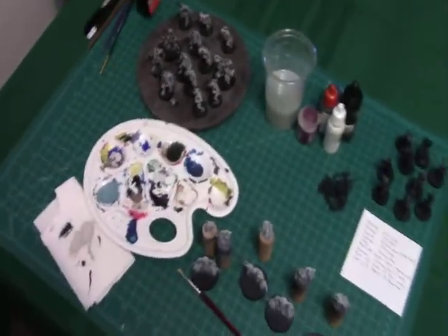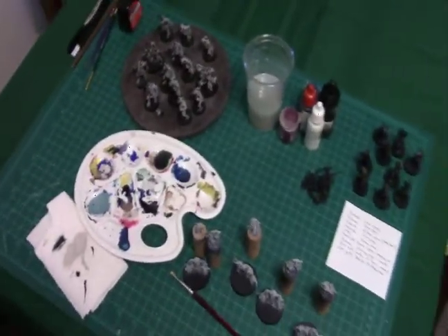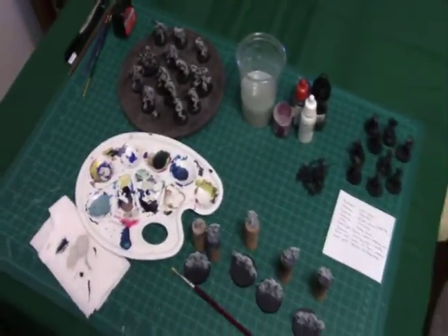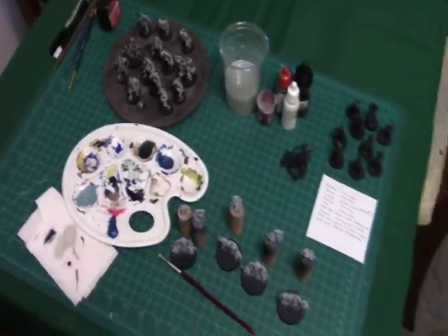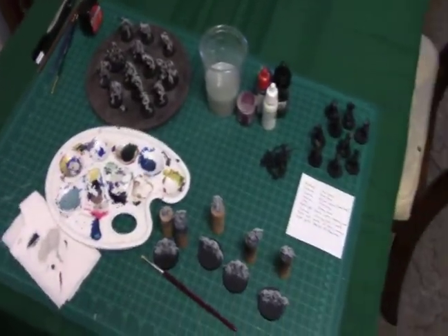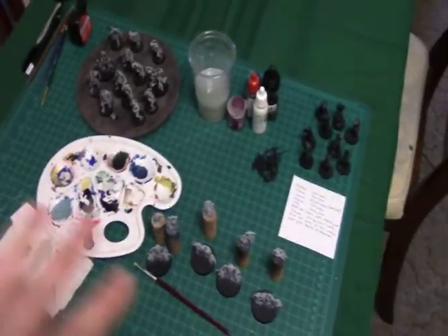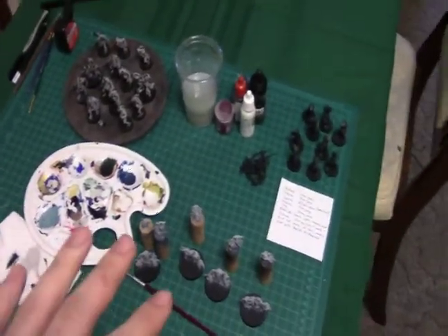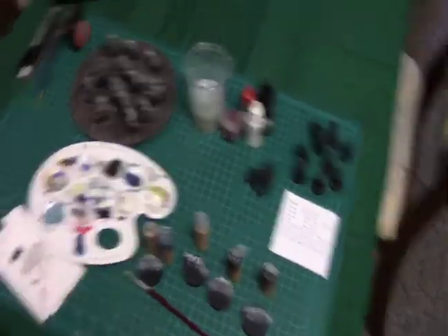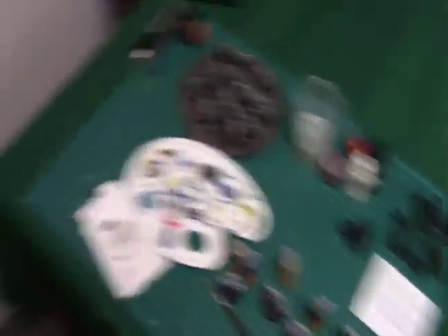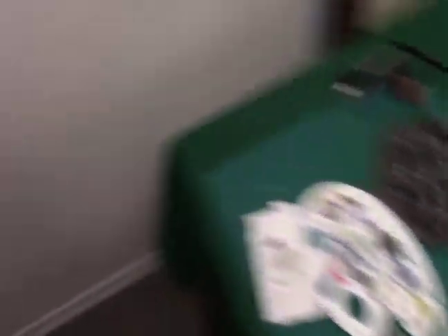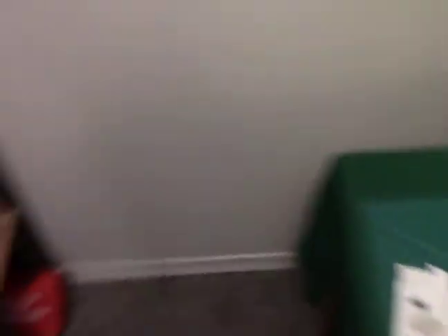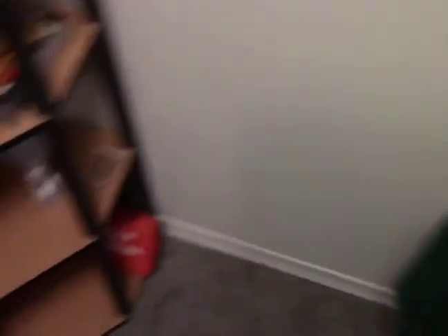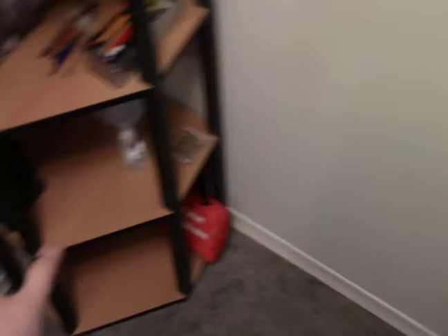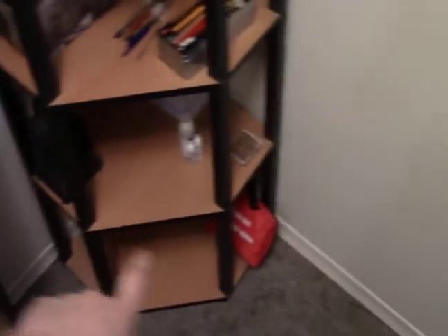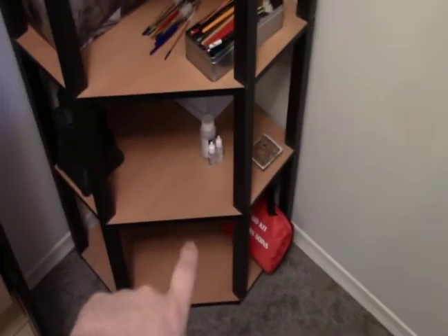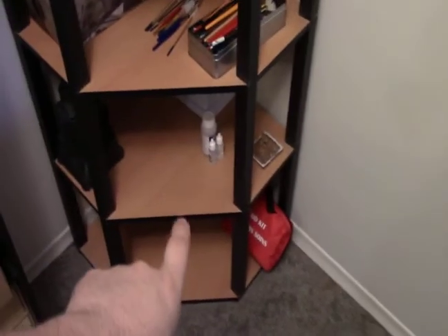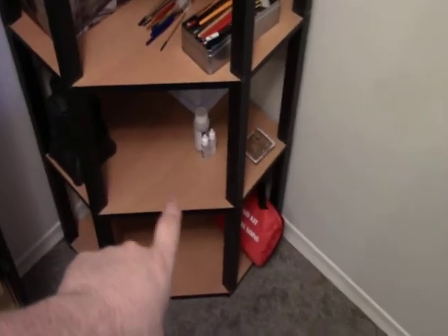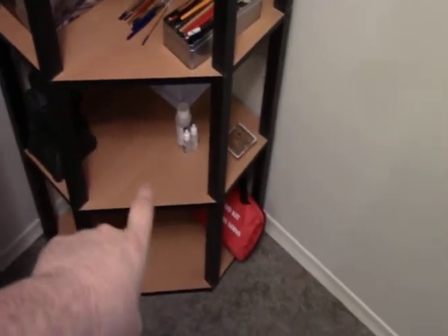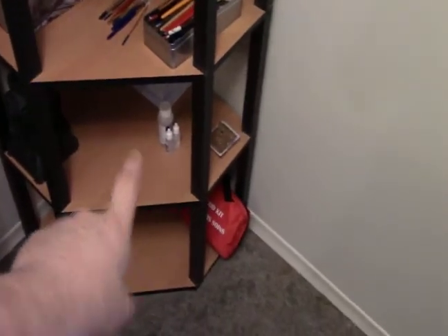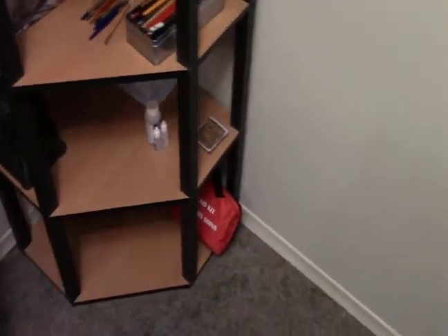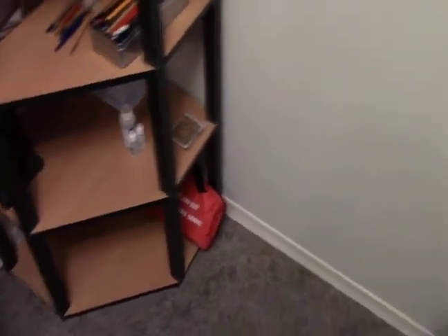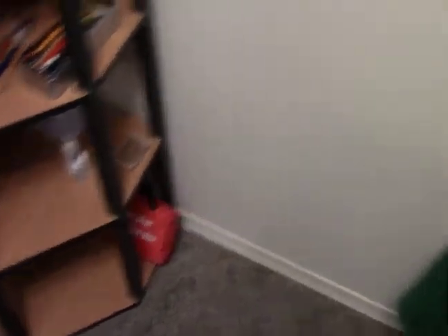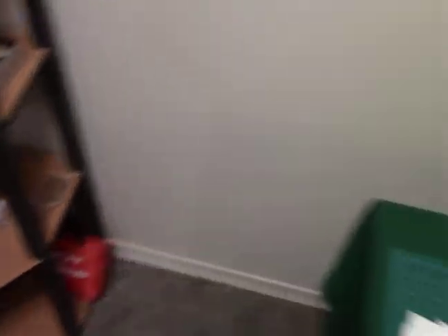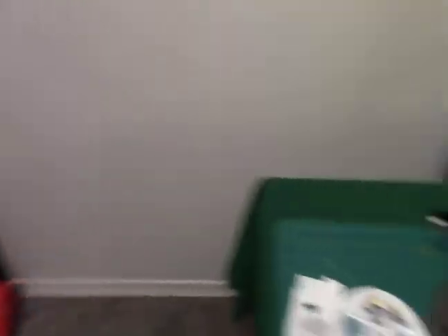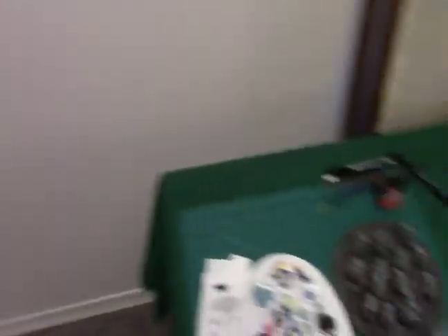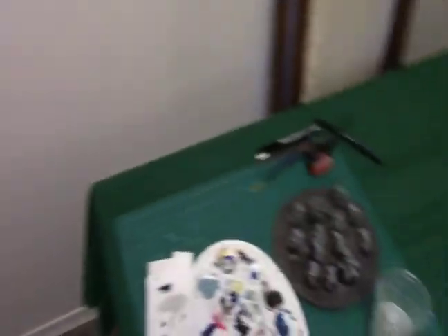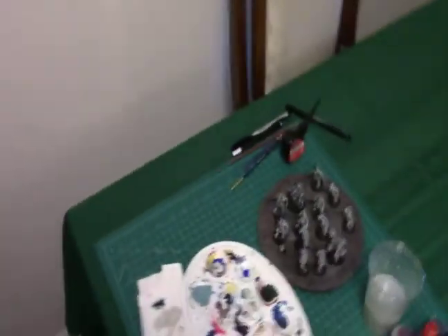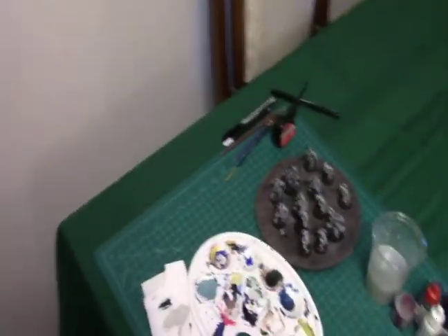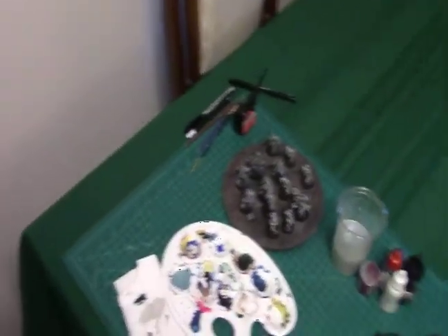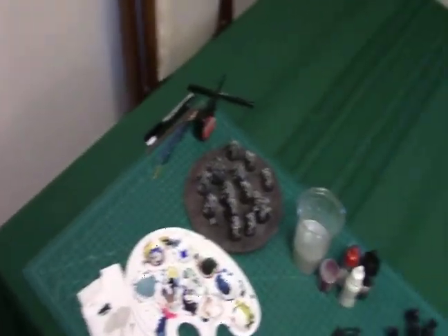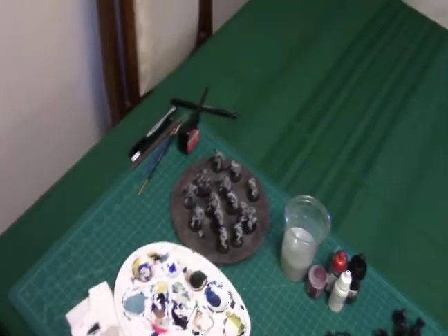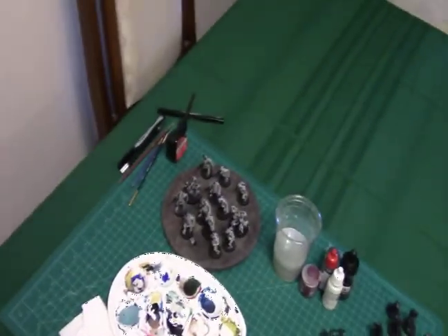So yeah, just a little project here — it can go back on the shelf, right there. And that's it. Hope you enjoyed.